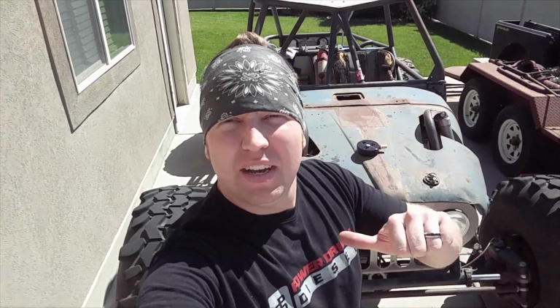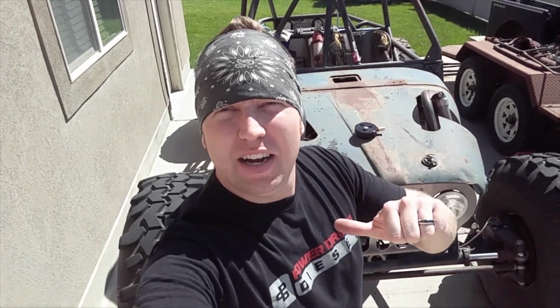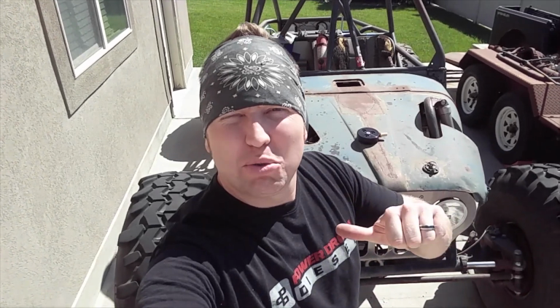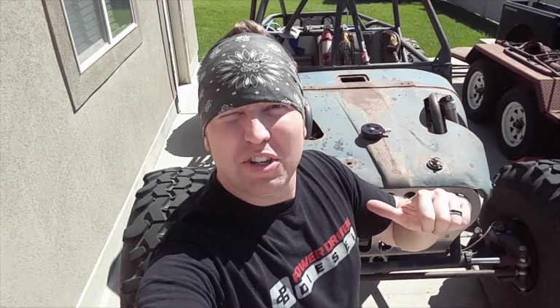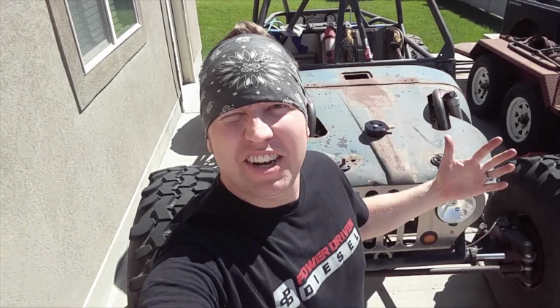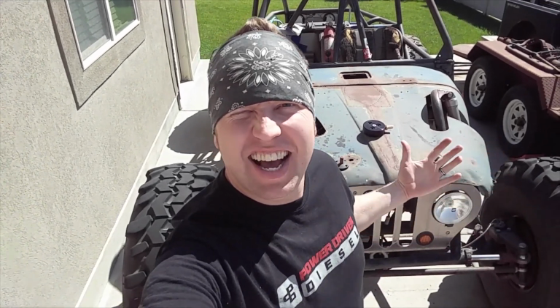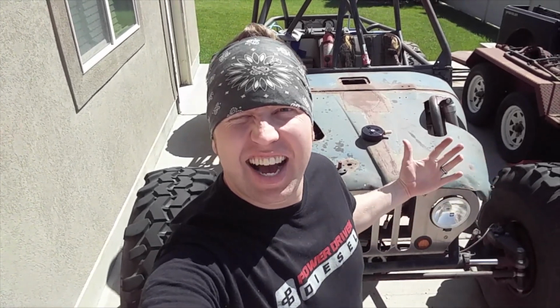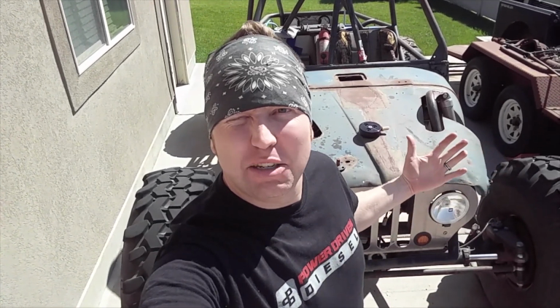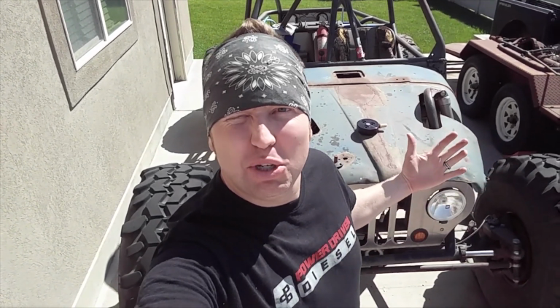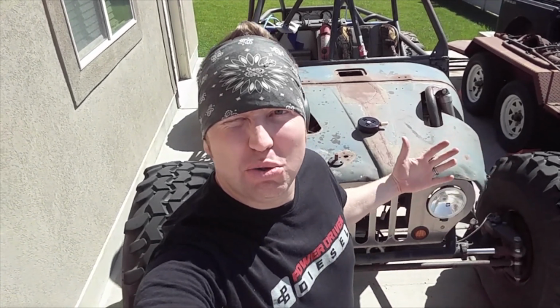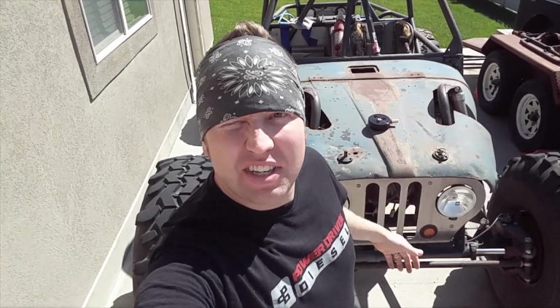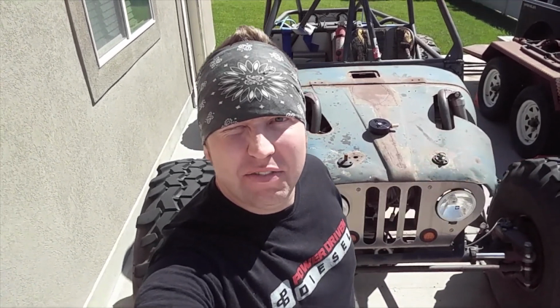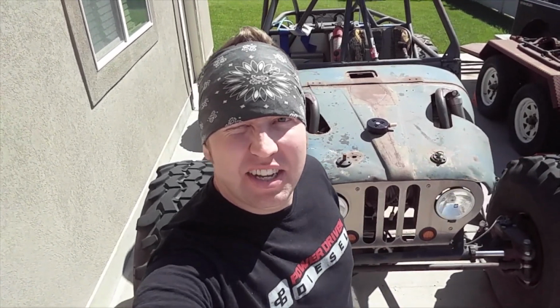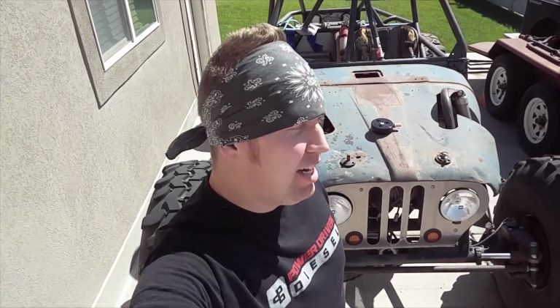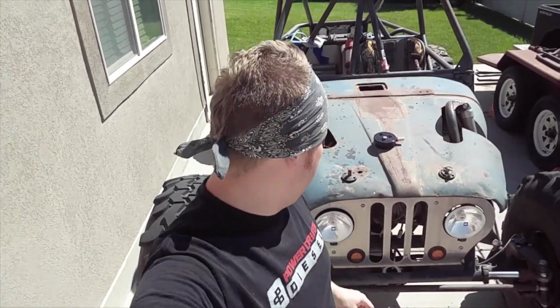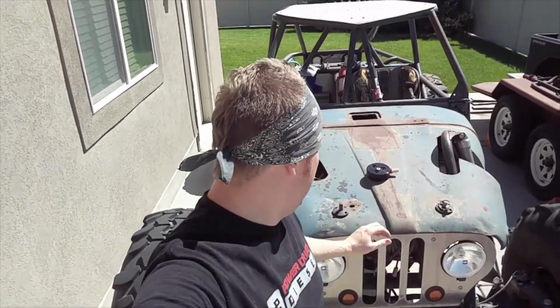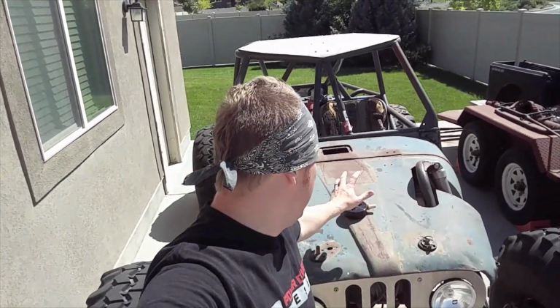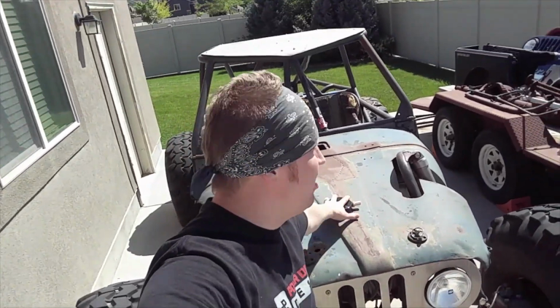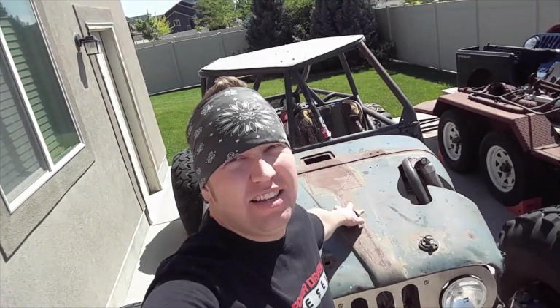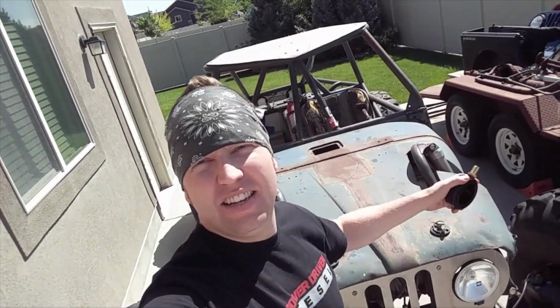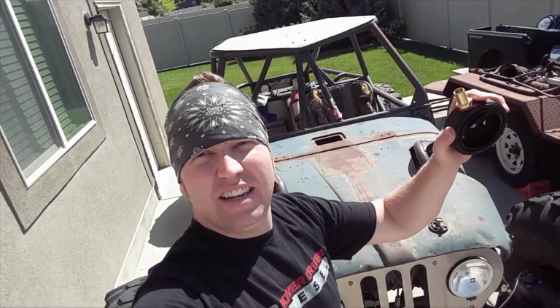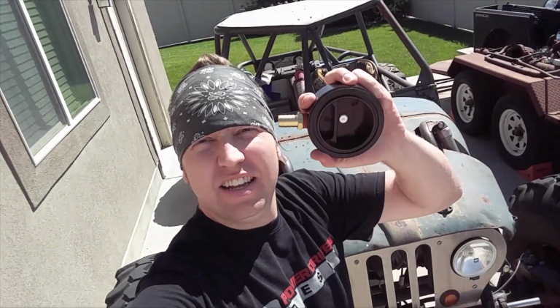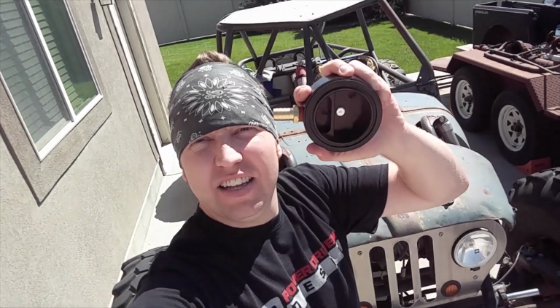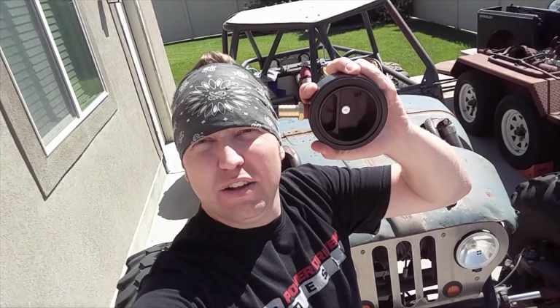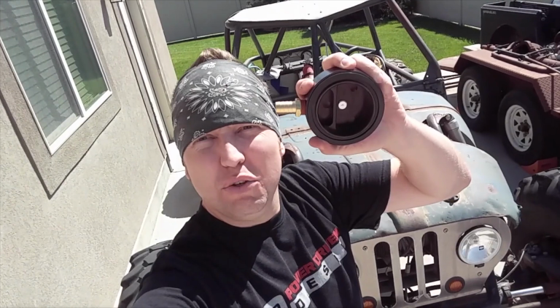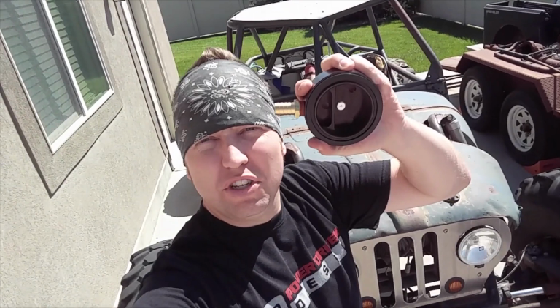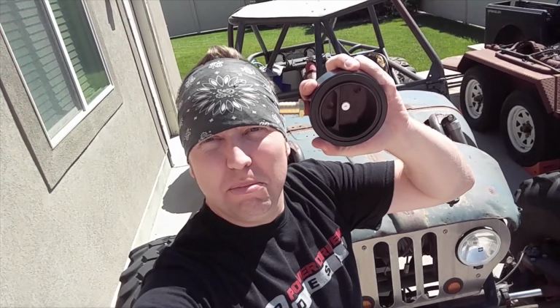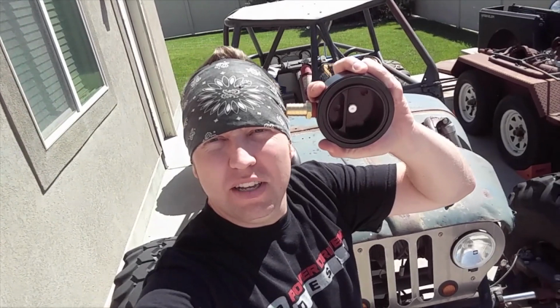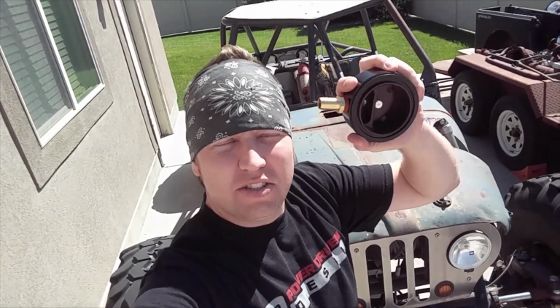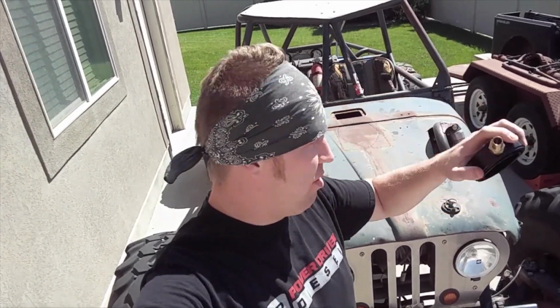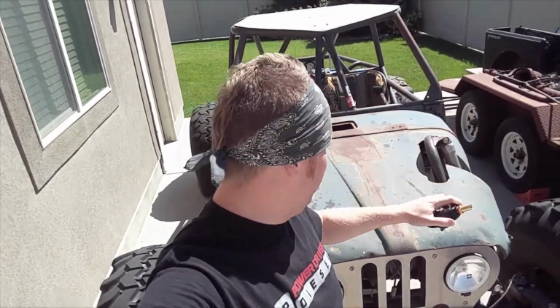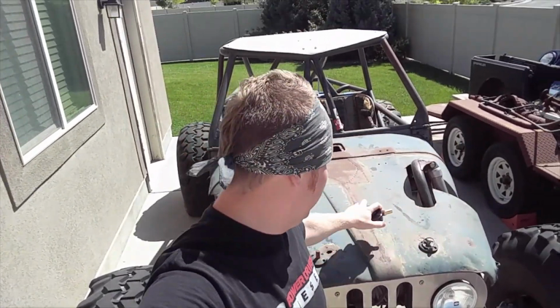I'm SwallowDog. I like to build cool stuff. Today, fuel sump — installing a fuel sump.